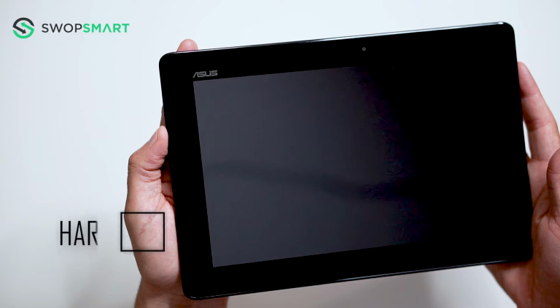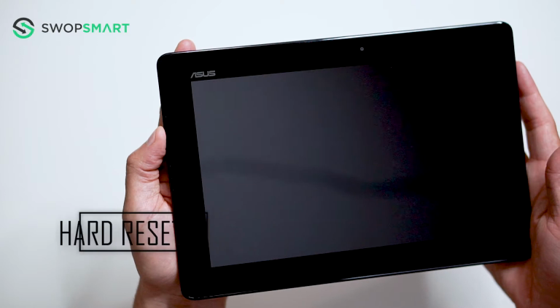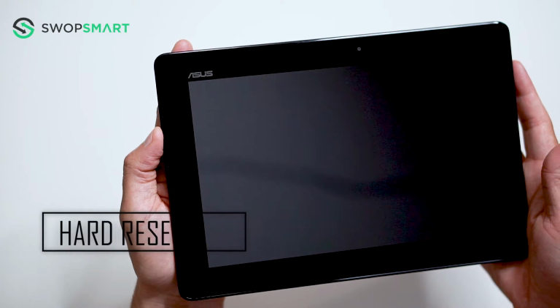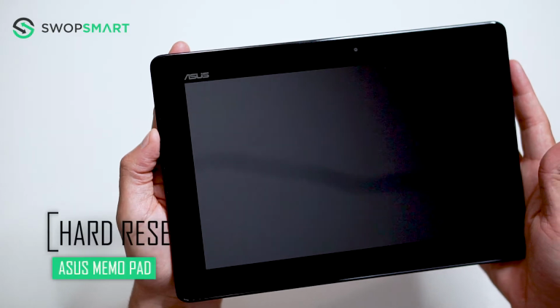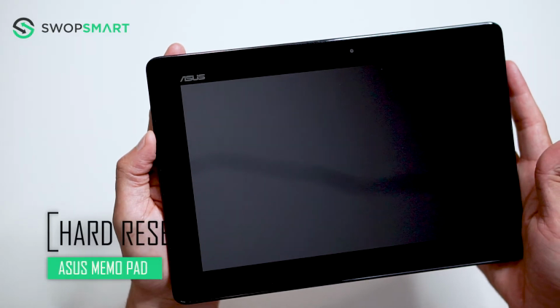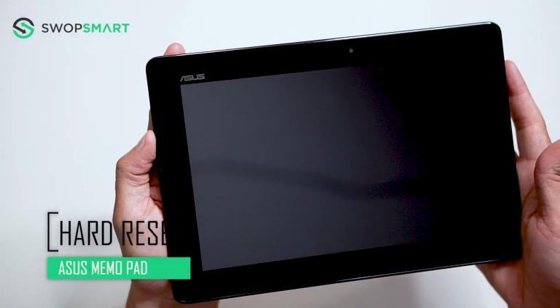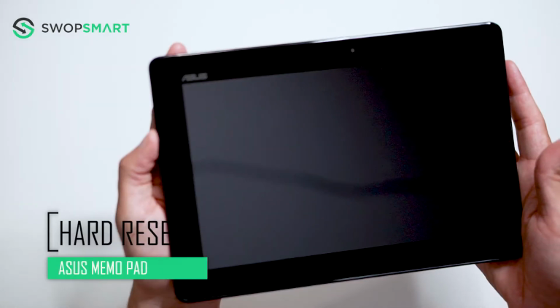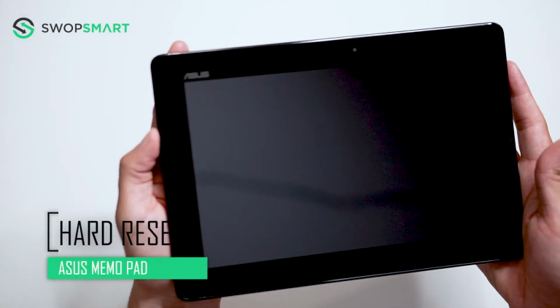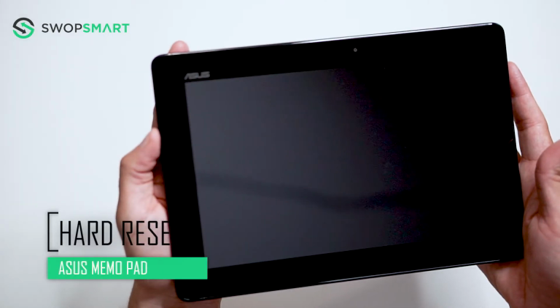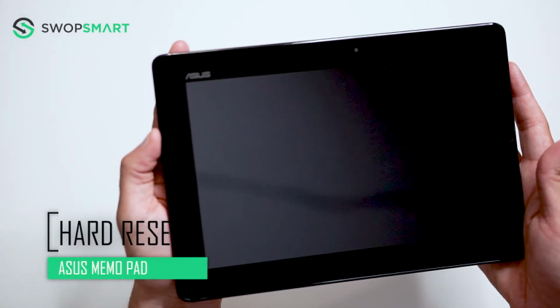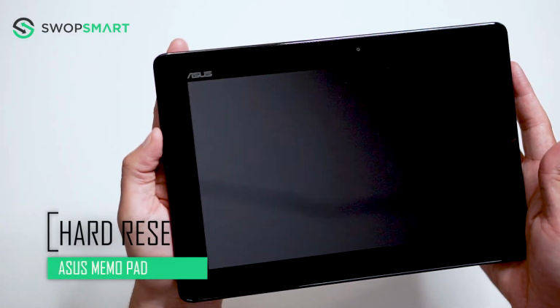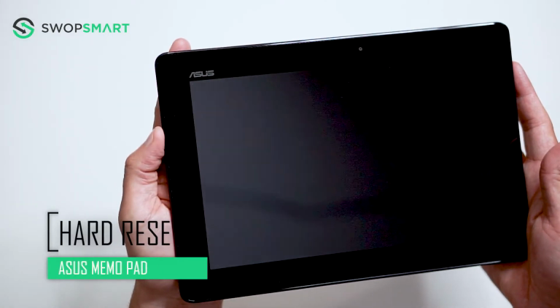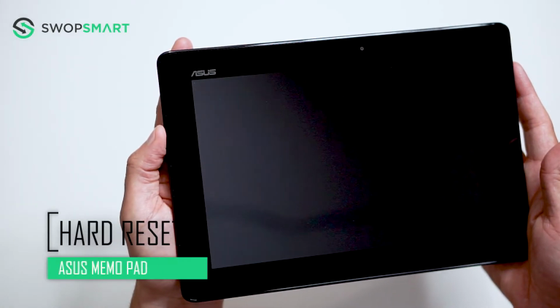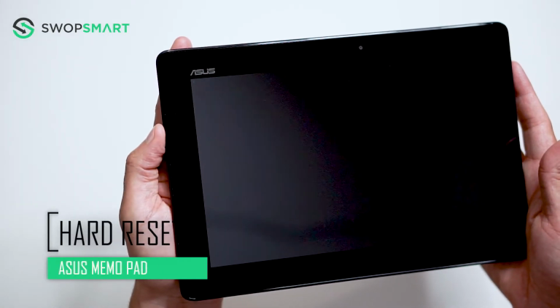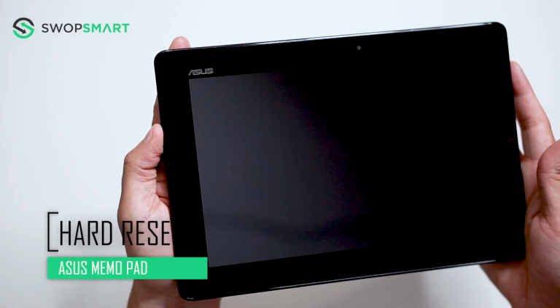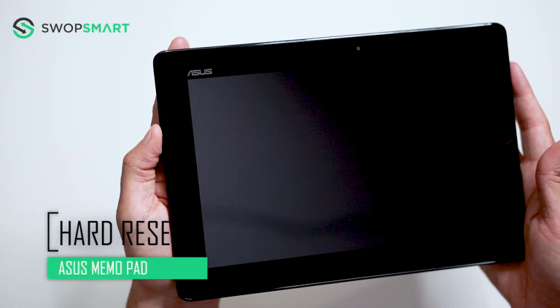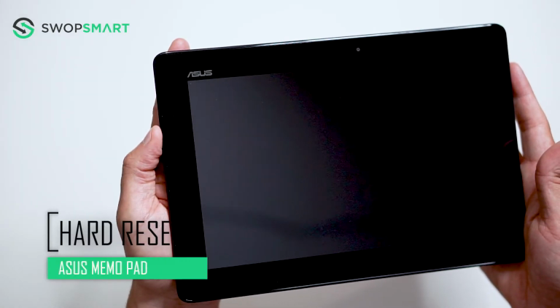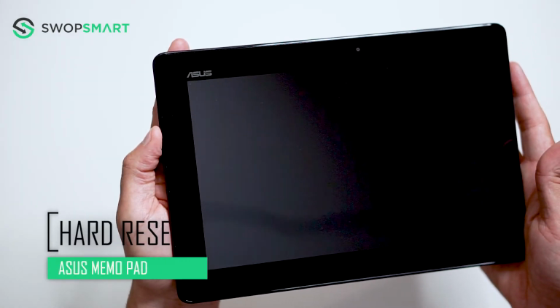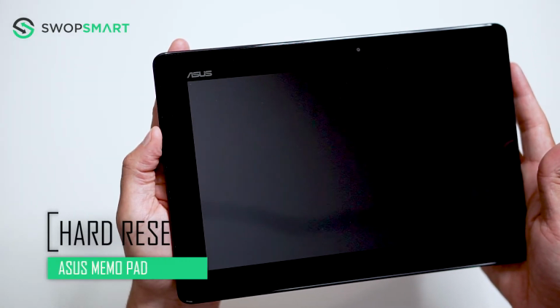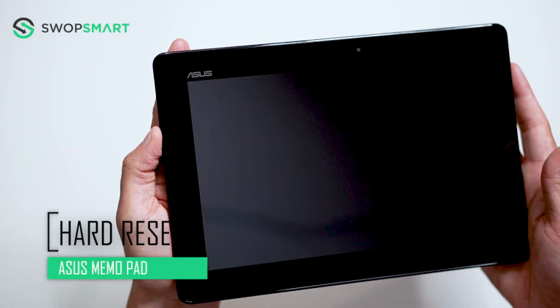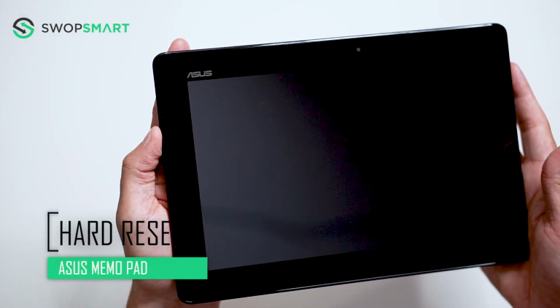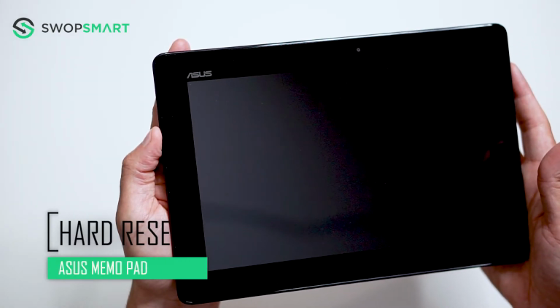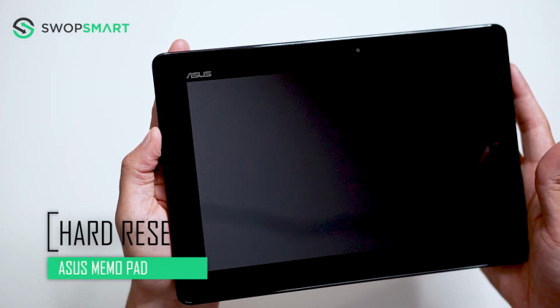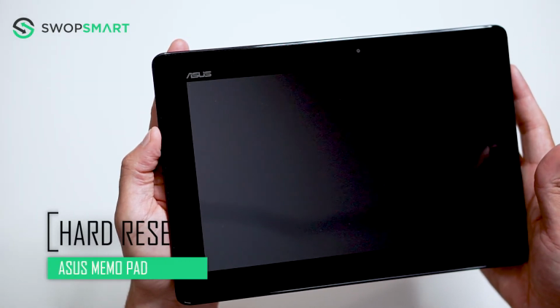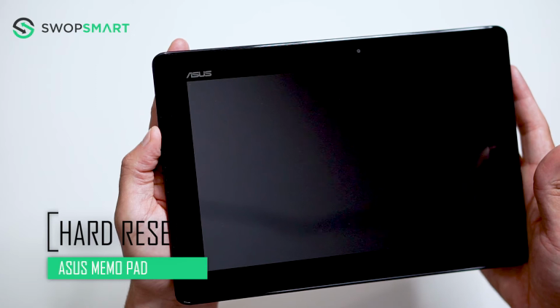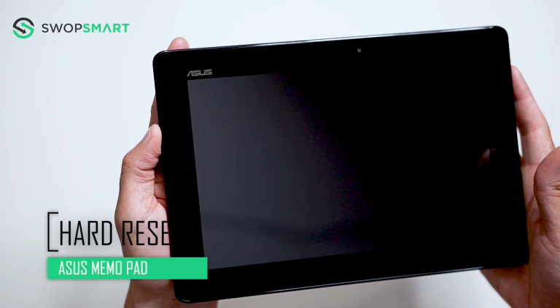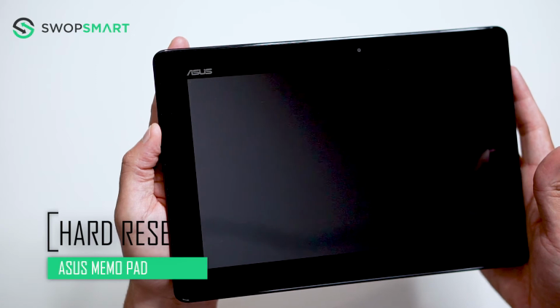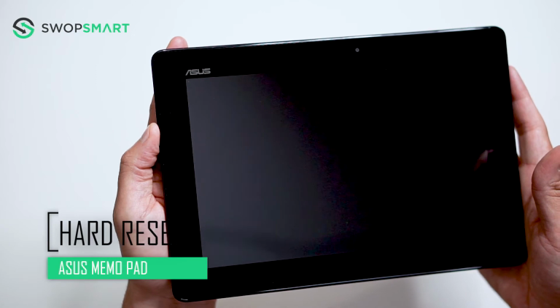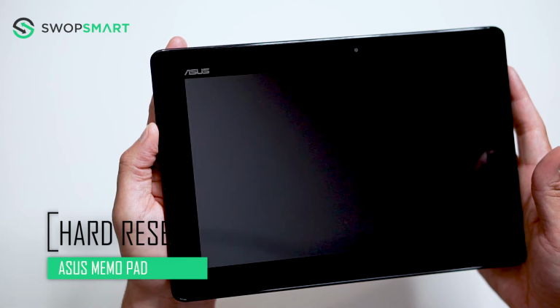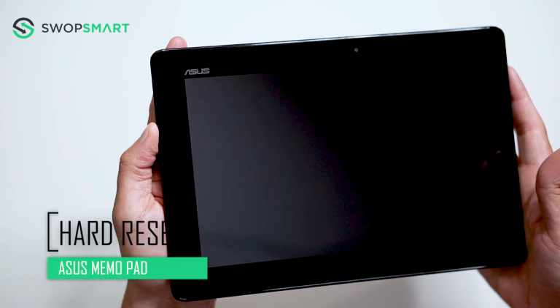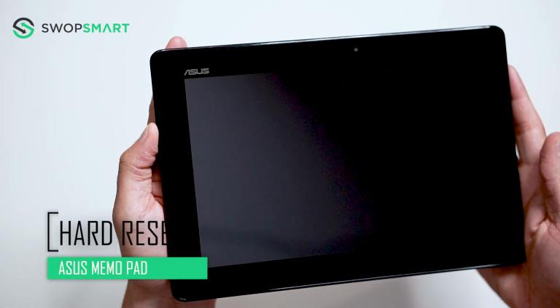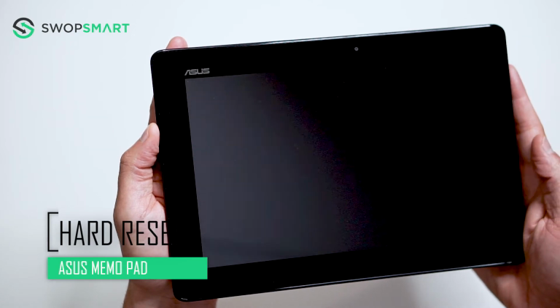Hello everyone, on today's episode of Get Smart with SwapSmart, we will be teaching you how to hard reset your ACES memo pad.